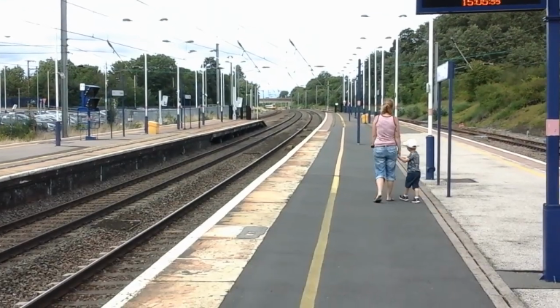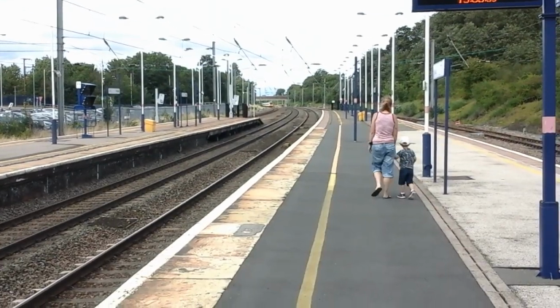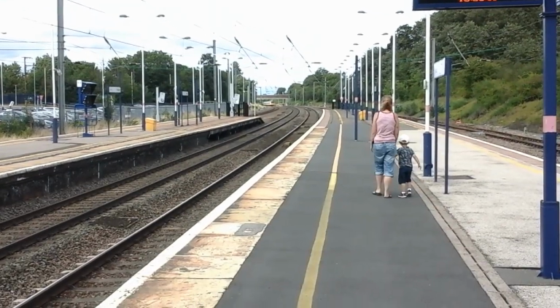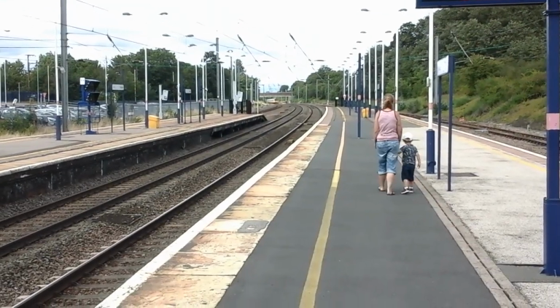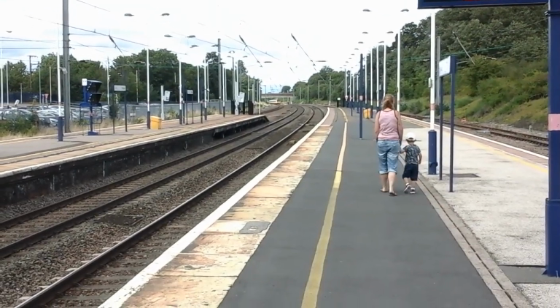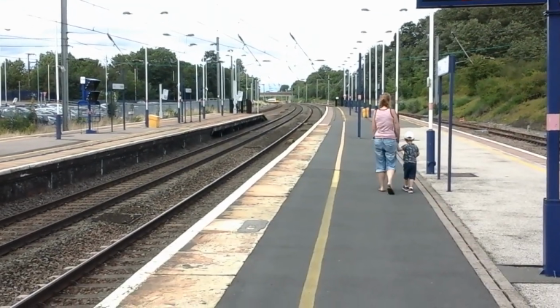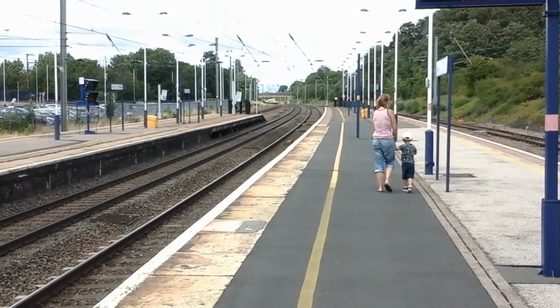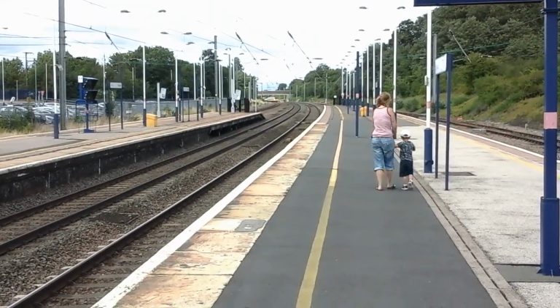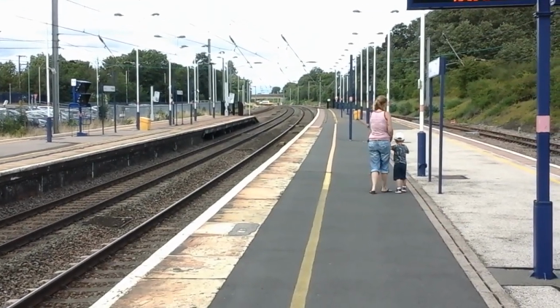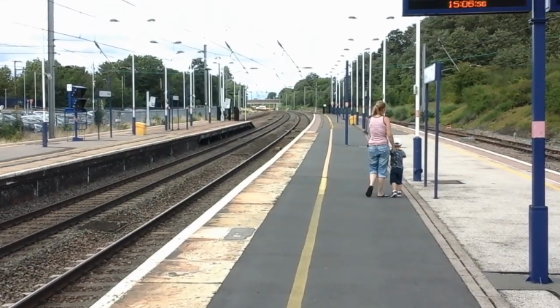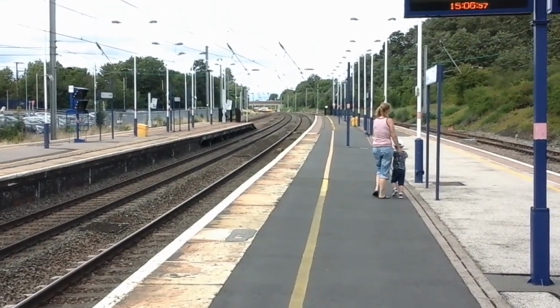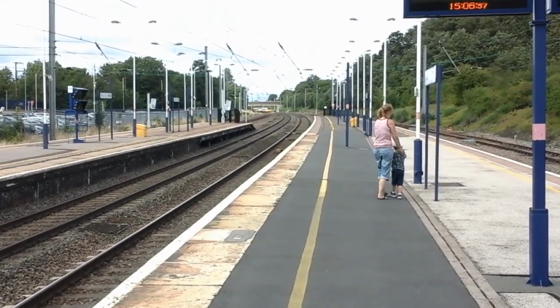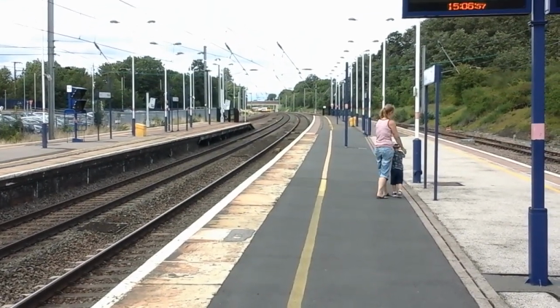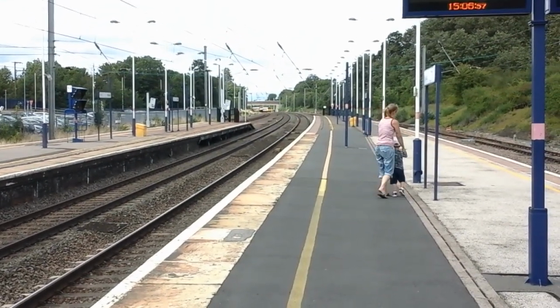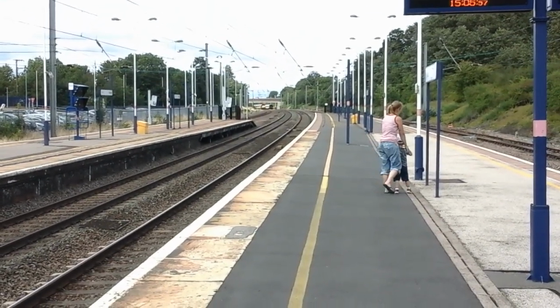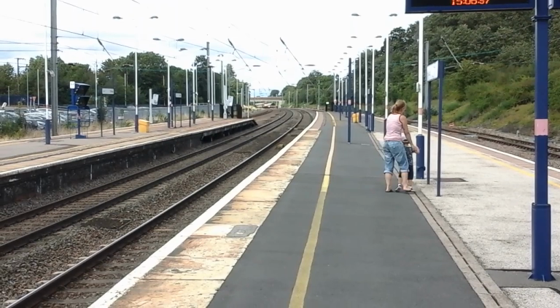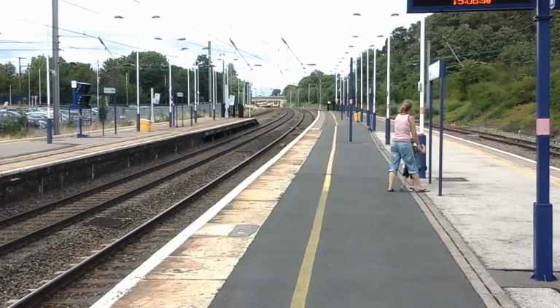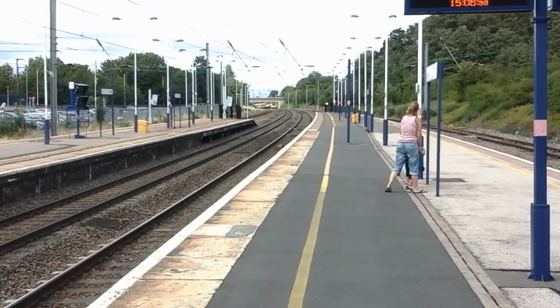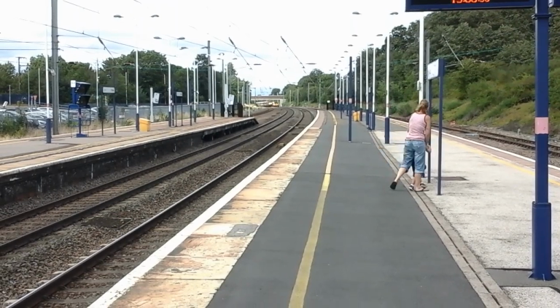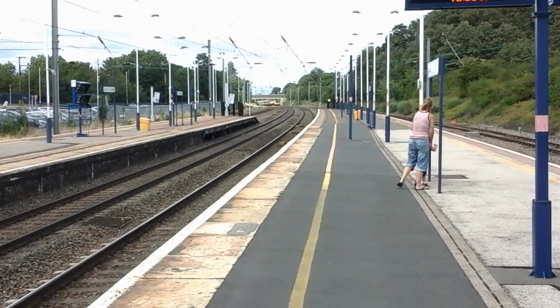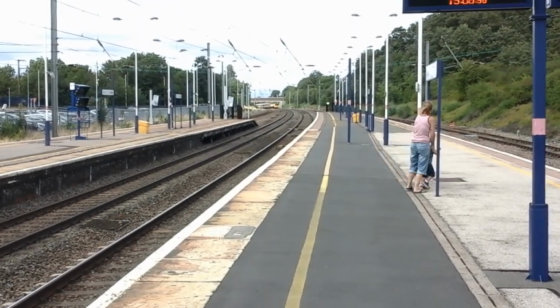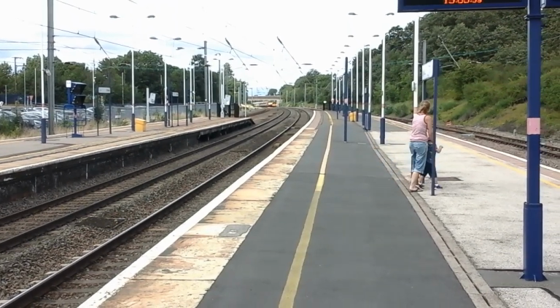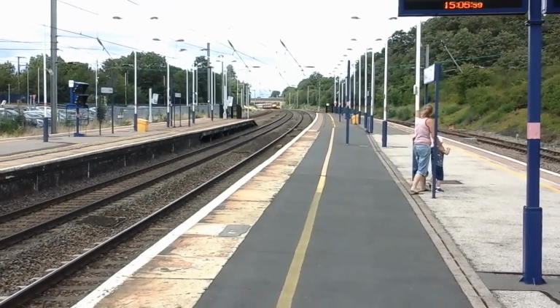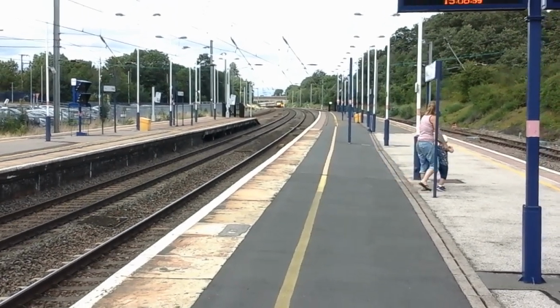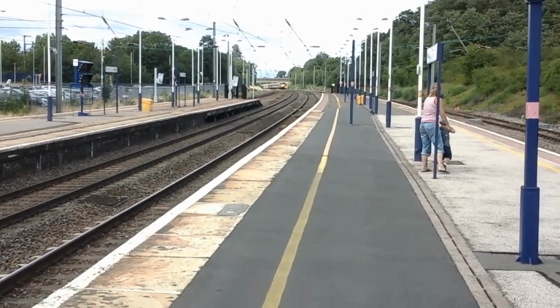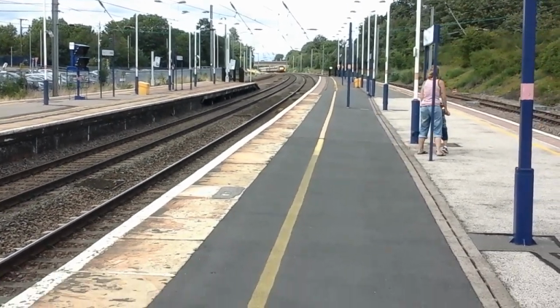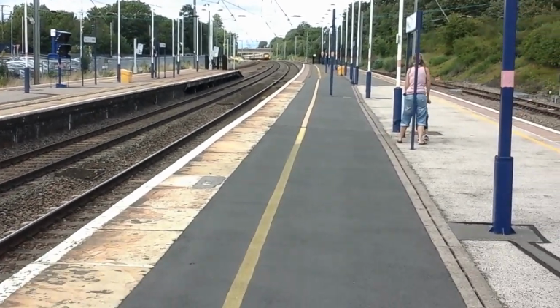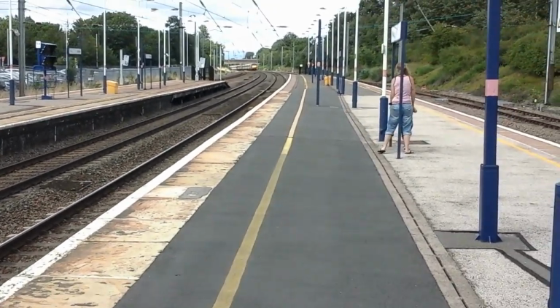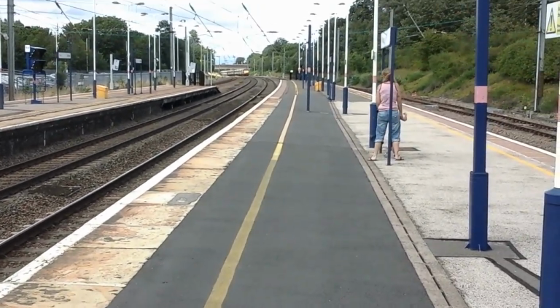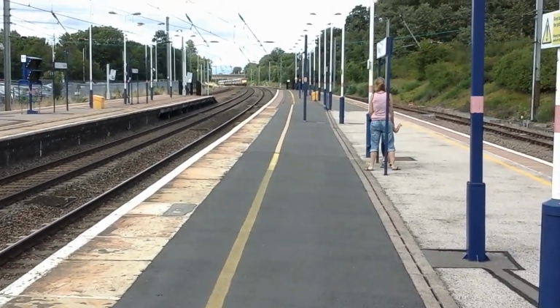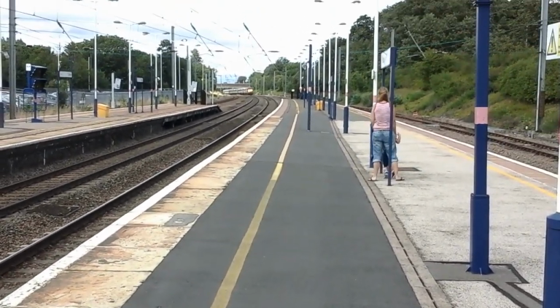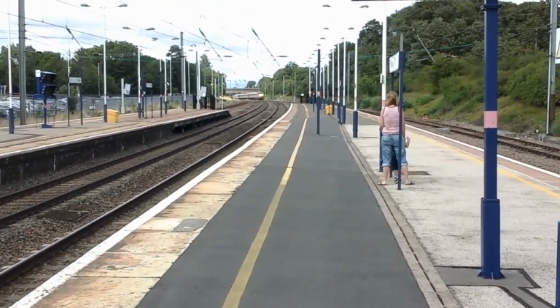Down there is going to be the 1508 Great Northern service to London King's Cross, as well as a Virgin Trains East Coast 225 set.